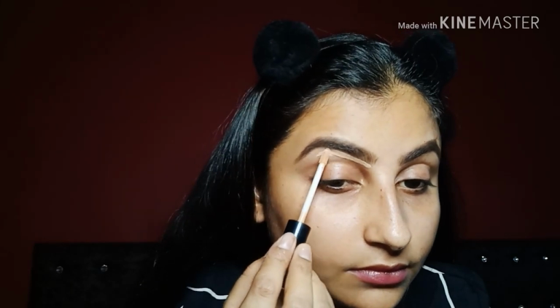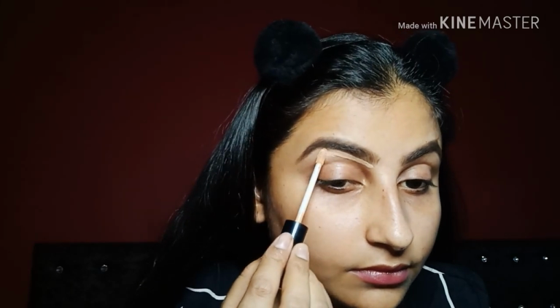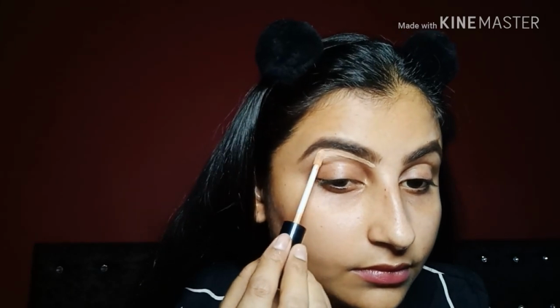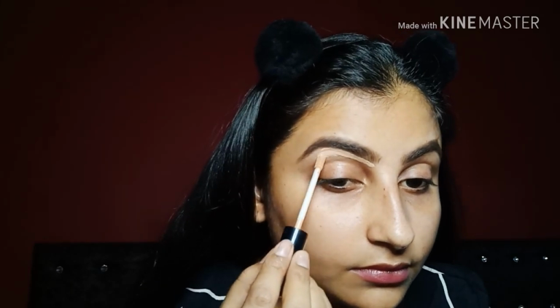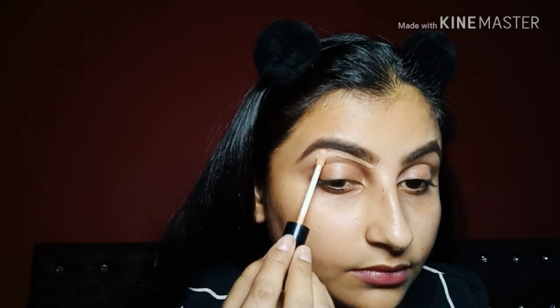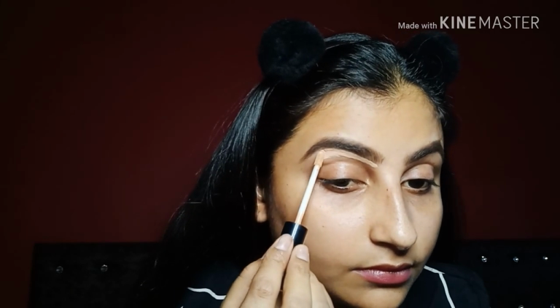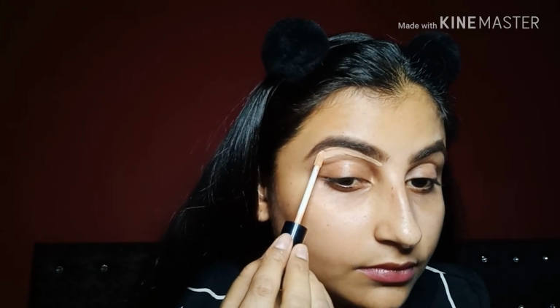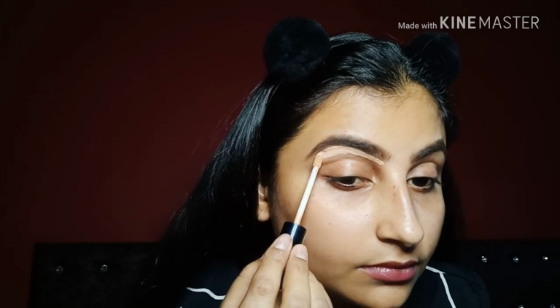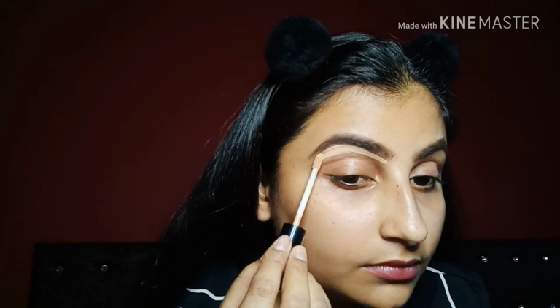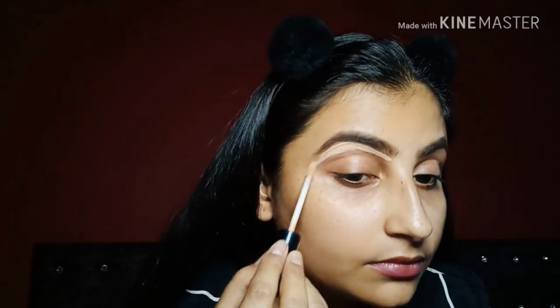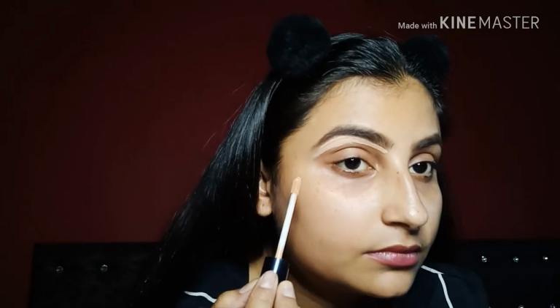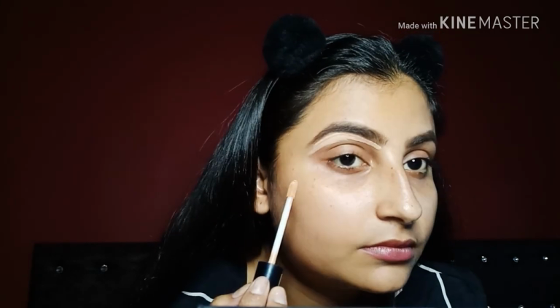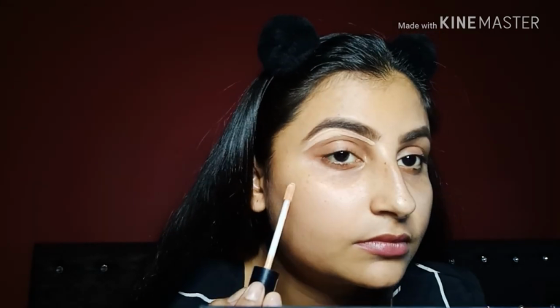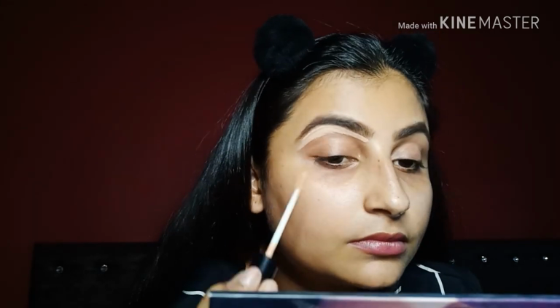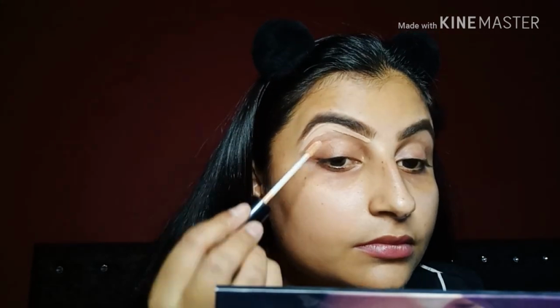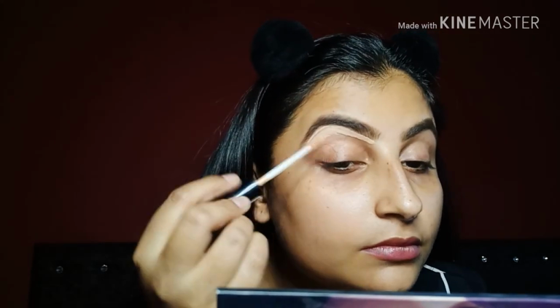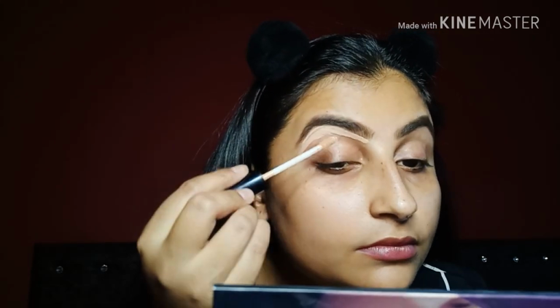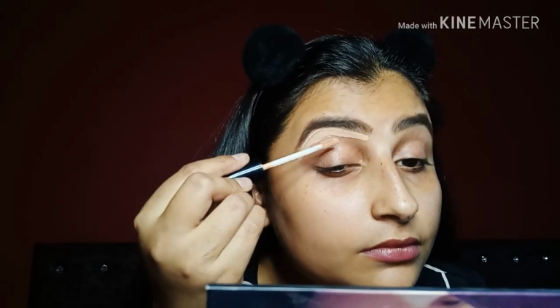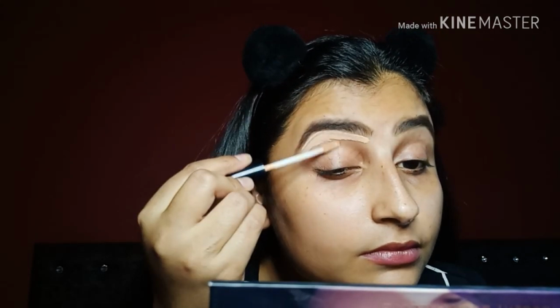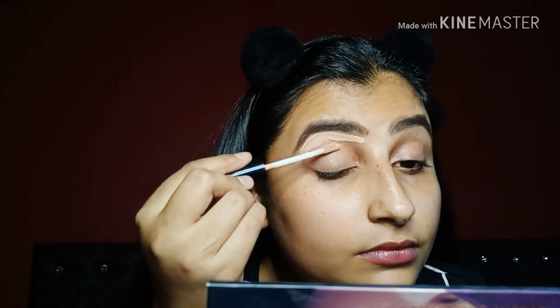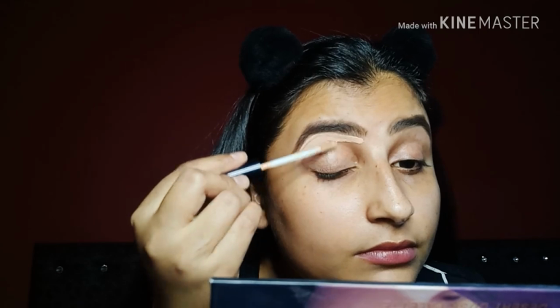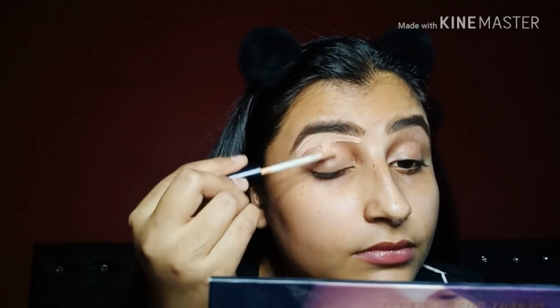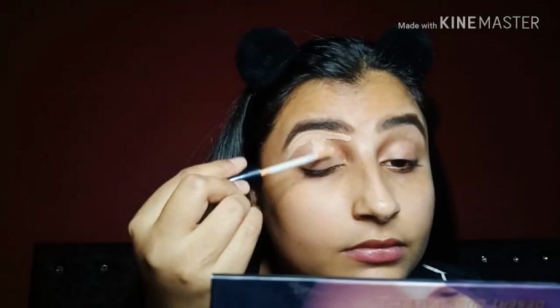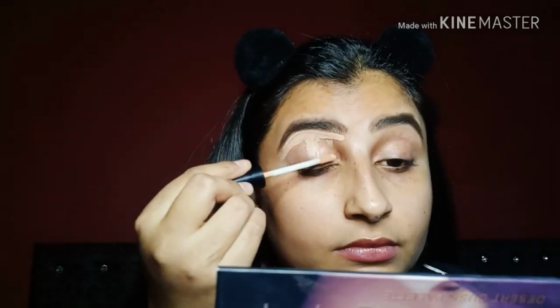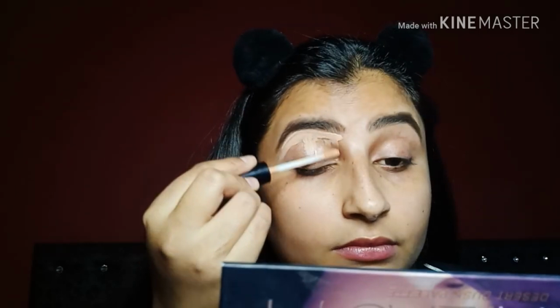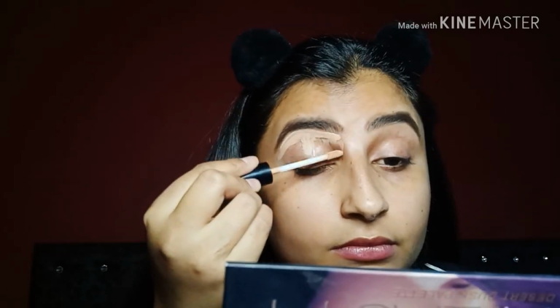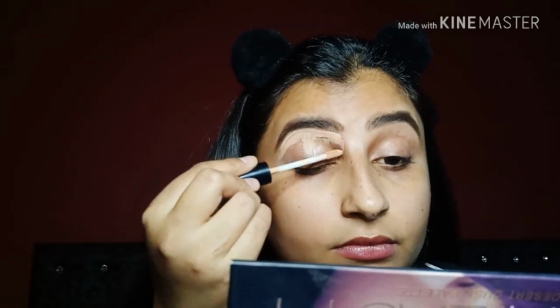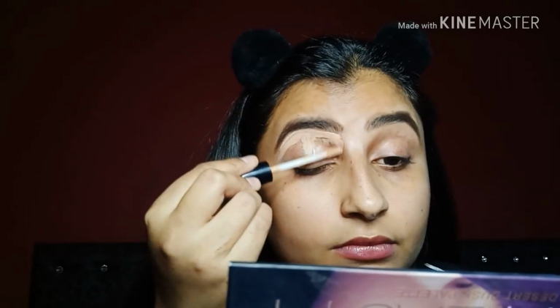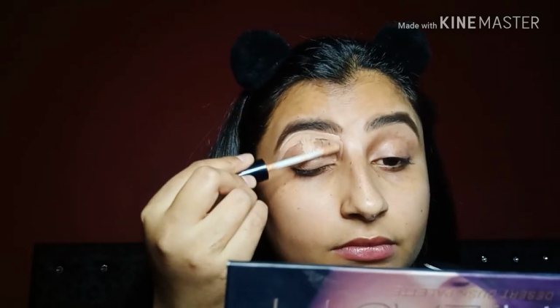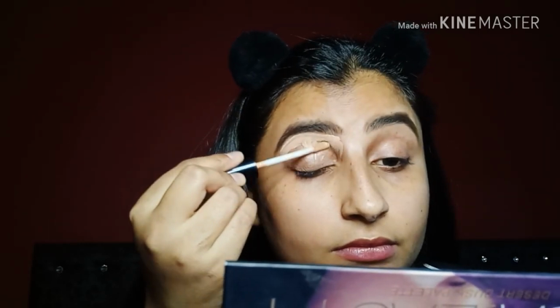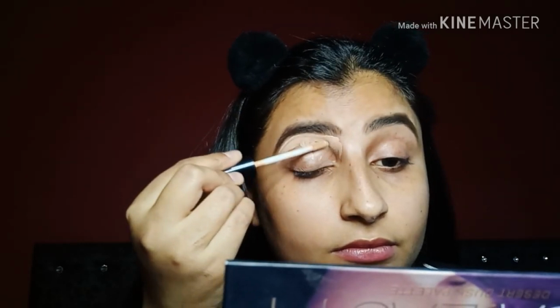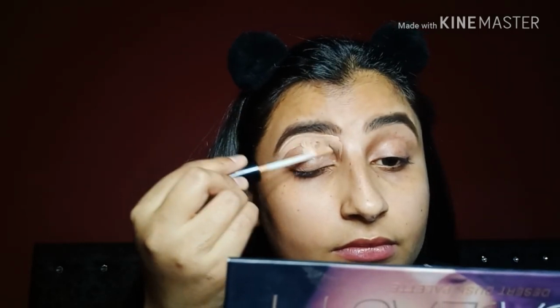And now I am going to conceal my eyes. Because first I will do eye makeup, then I will clip my eyebrows.